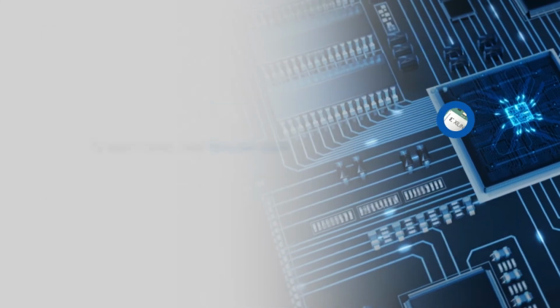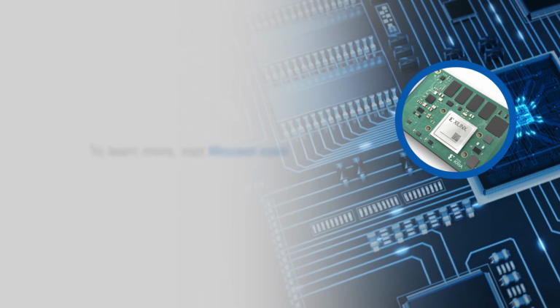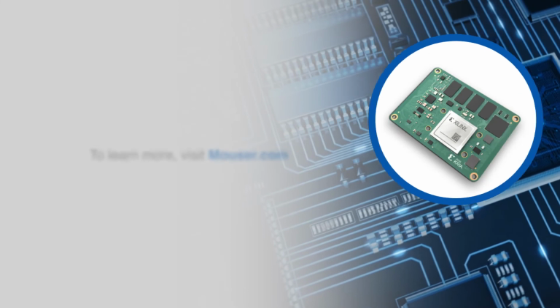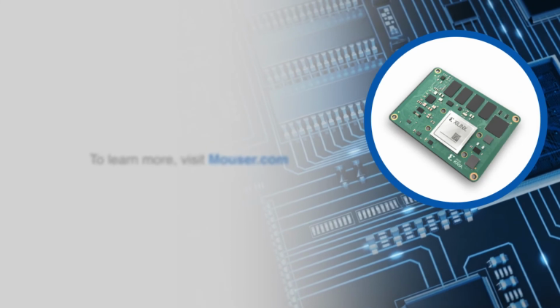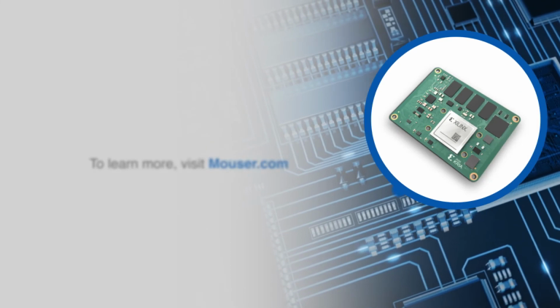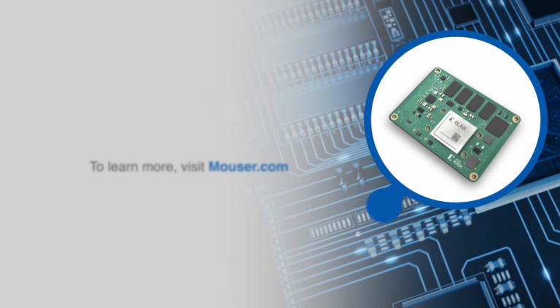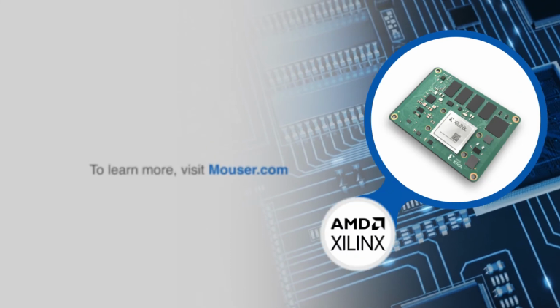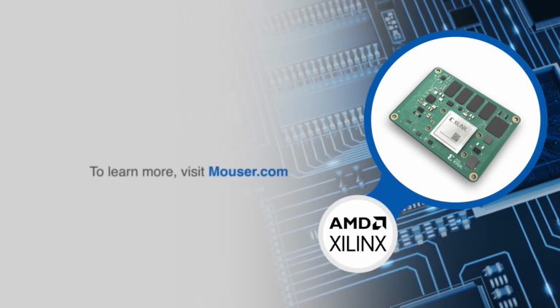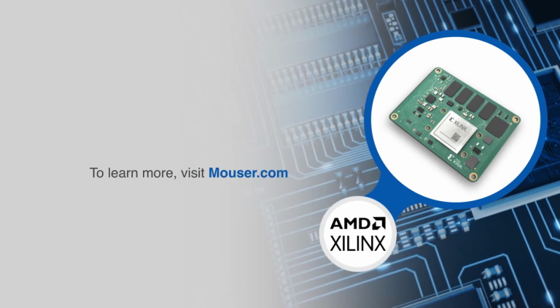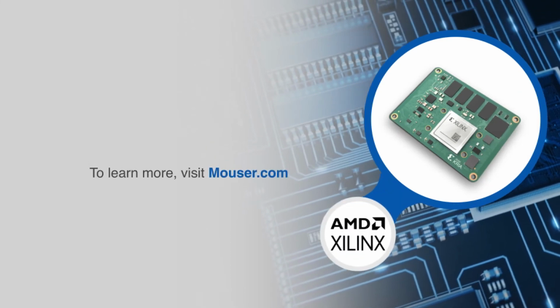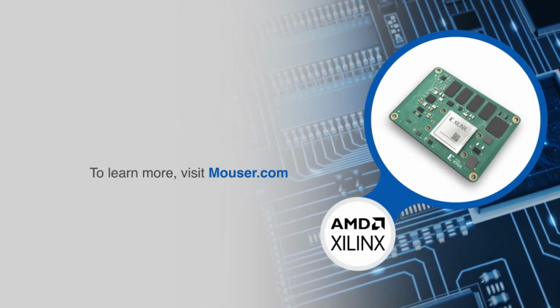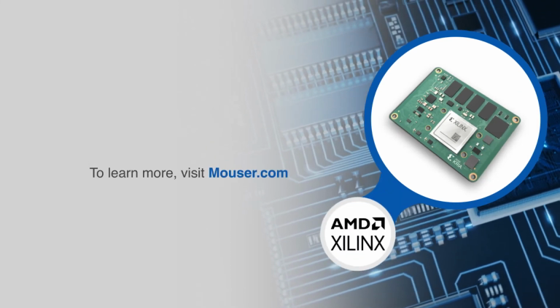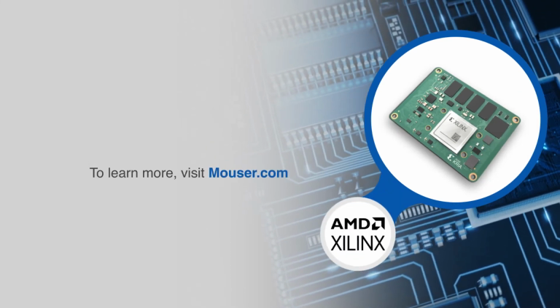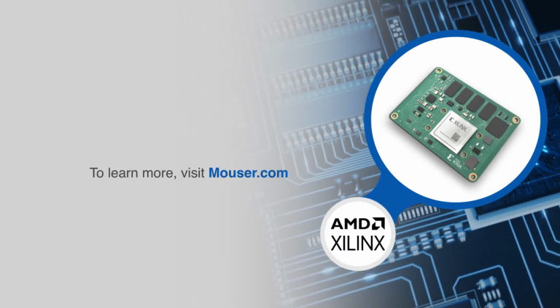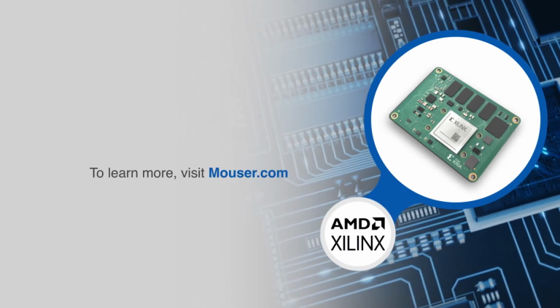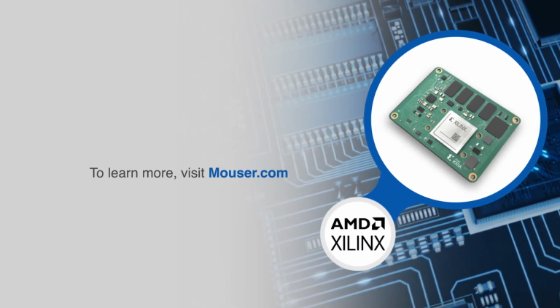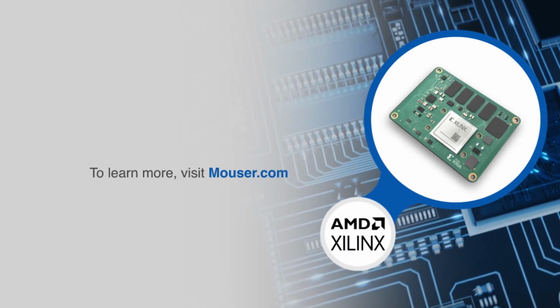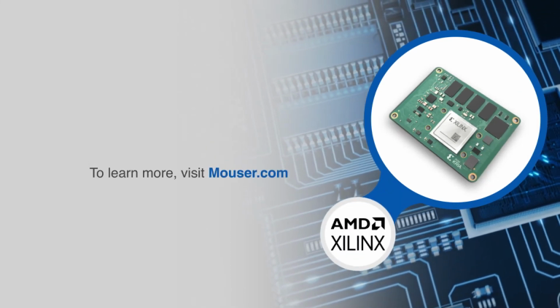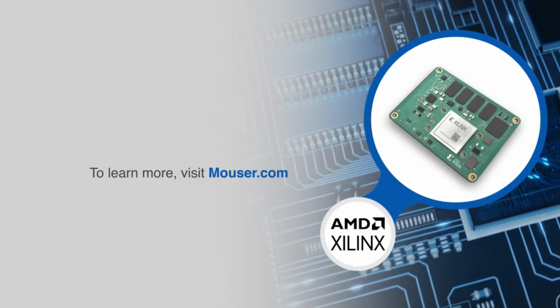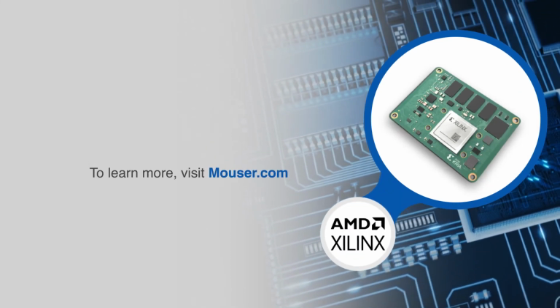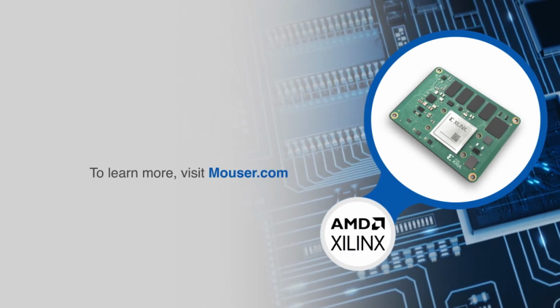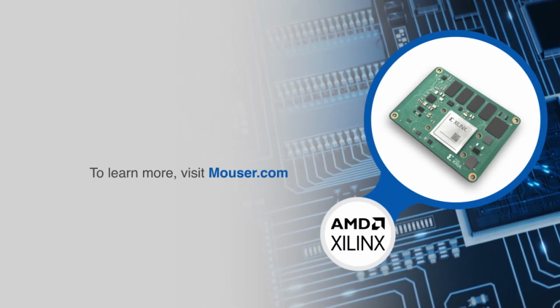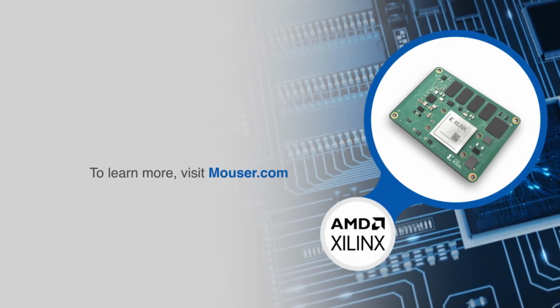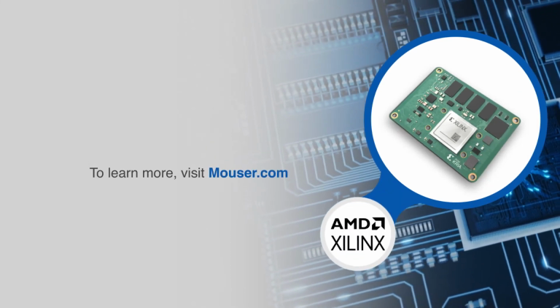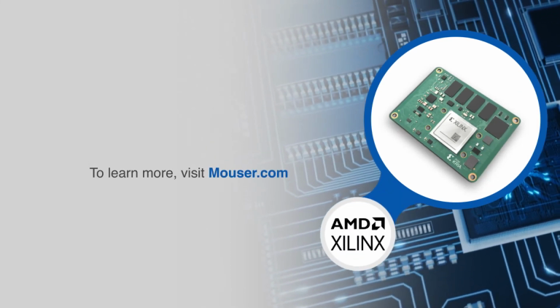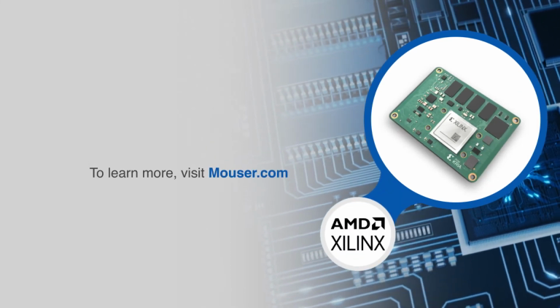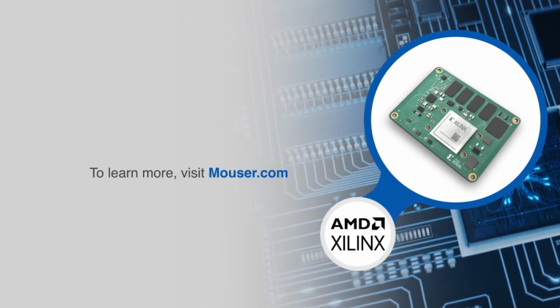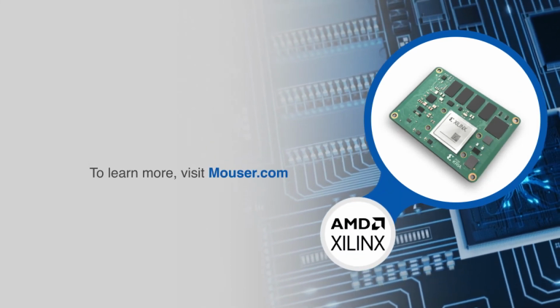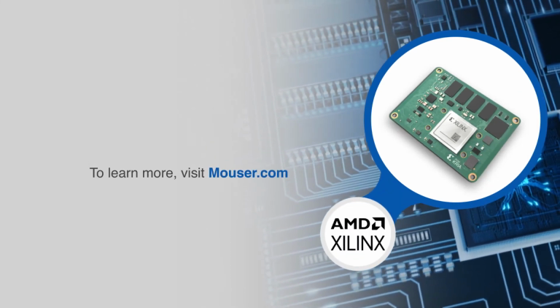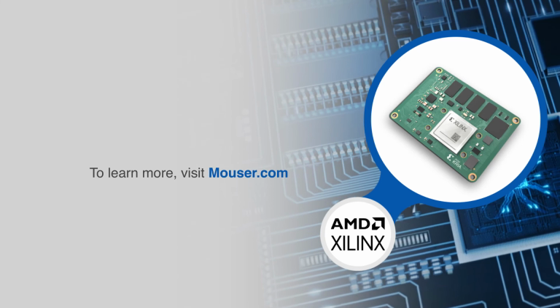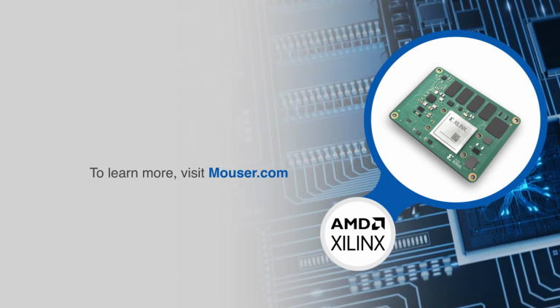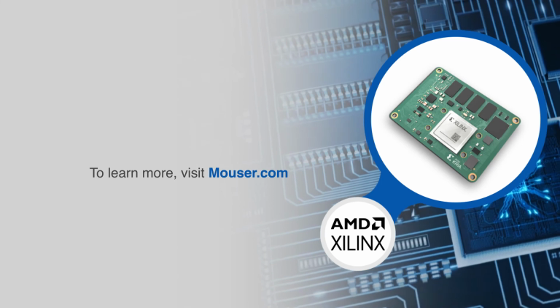For more information on Xilinx's CREA K26 System-On Module, visit Mouser.com.